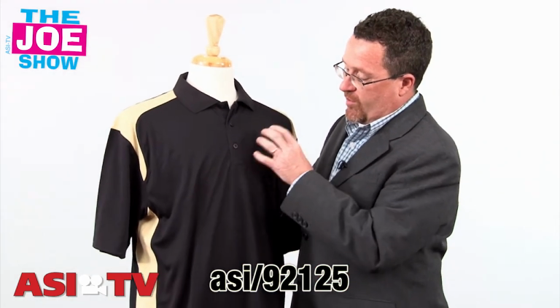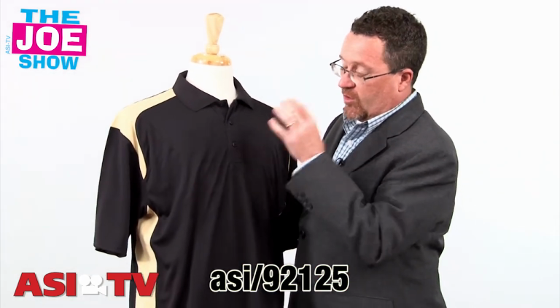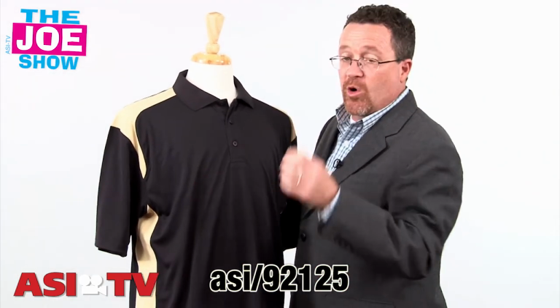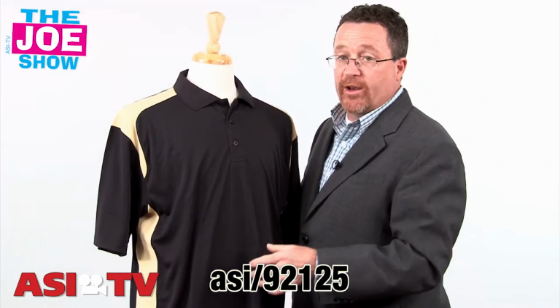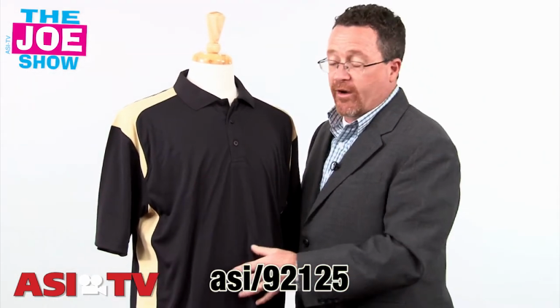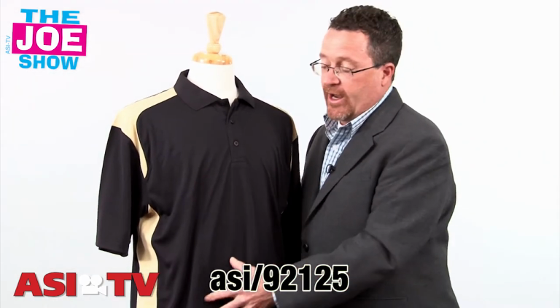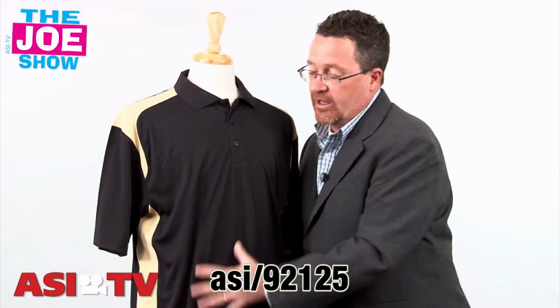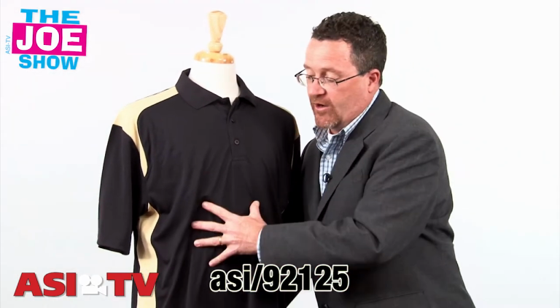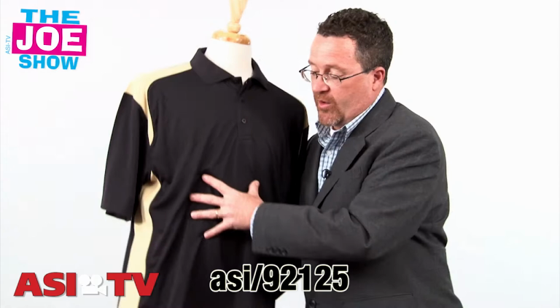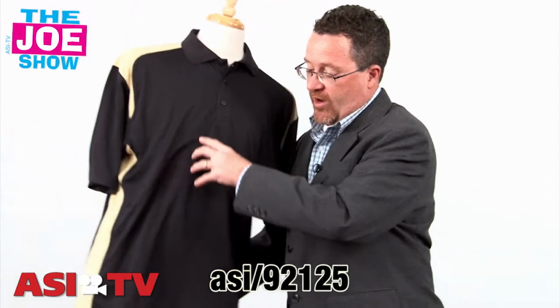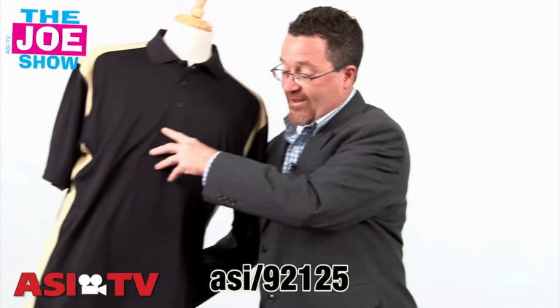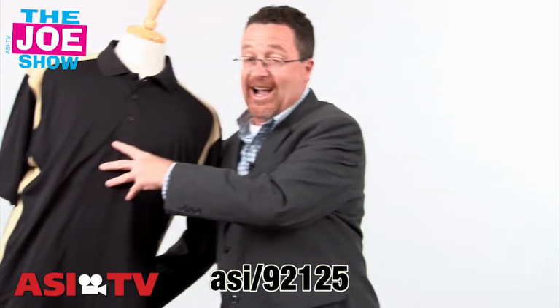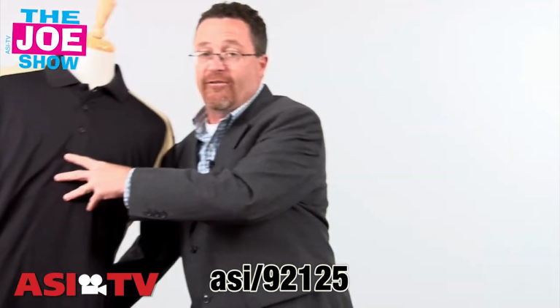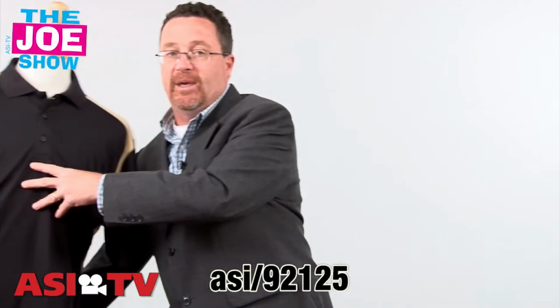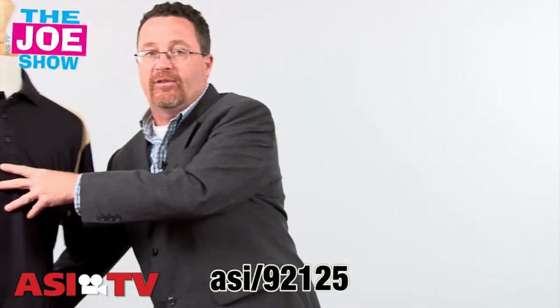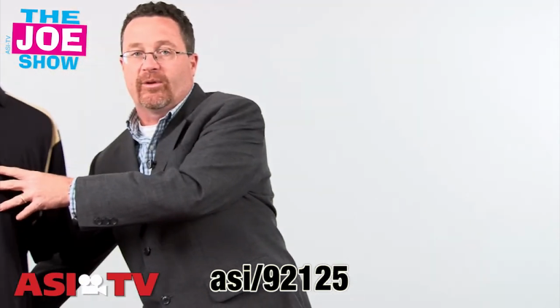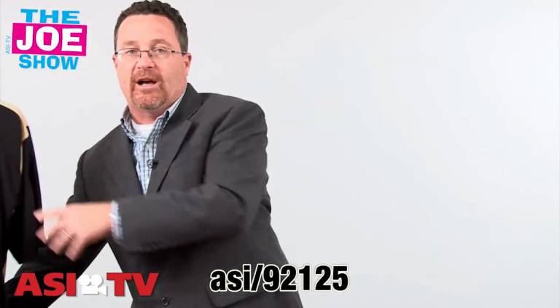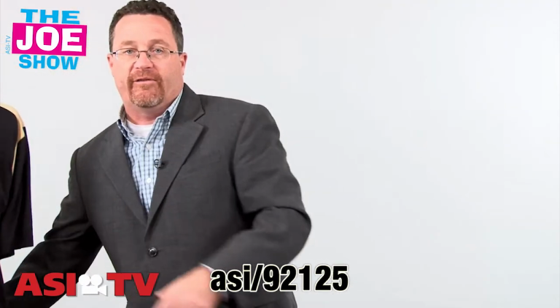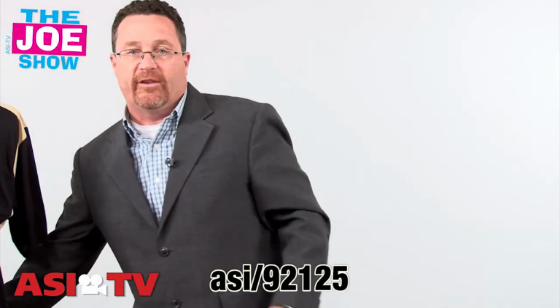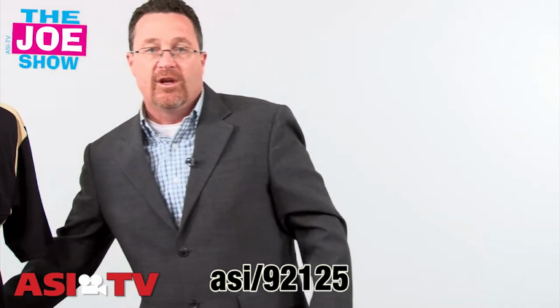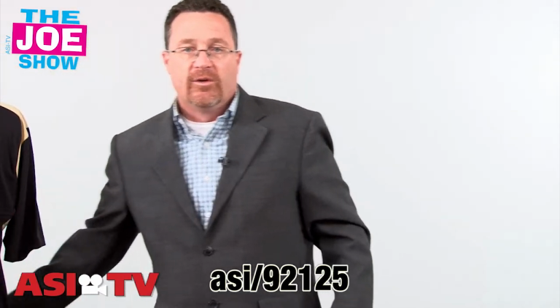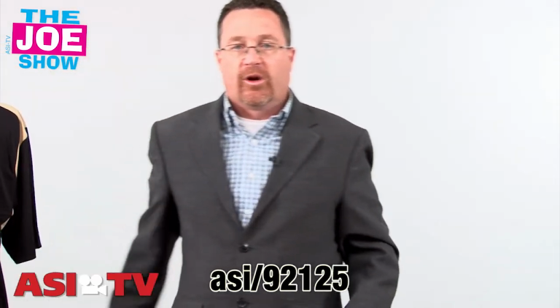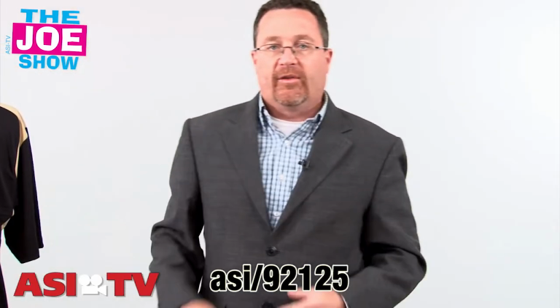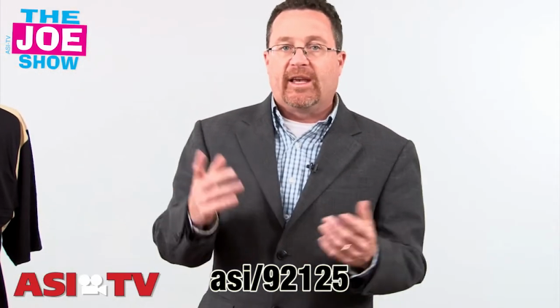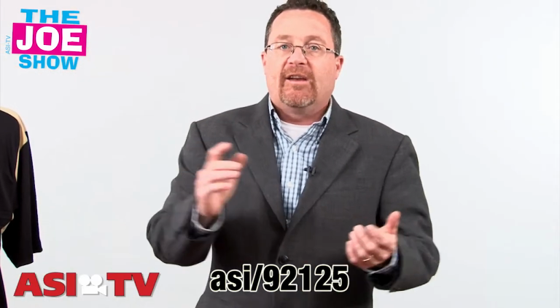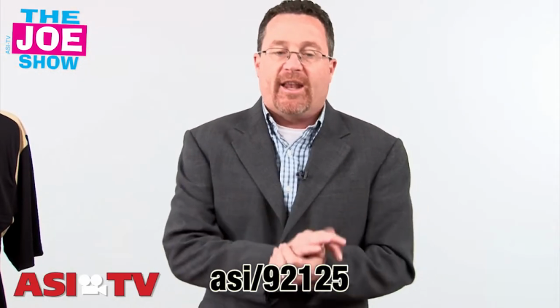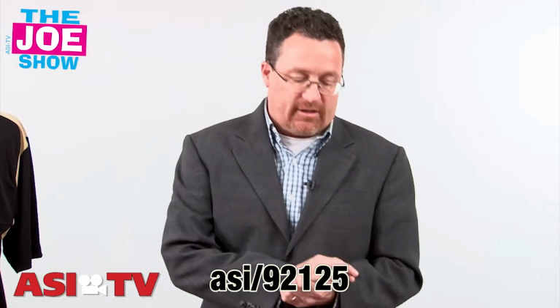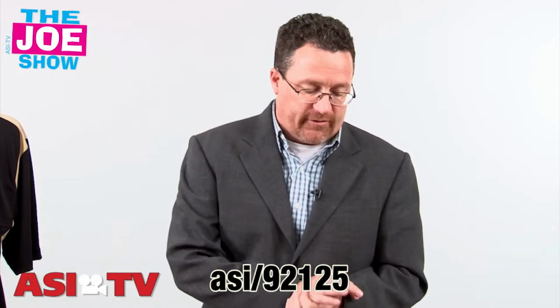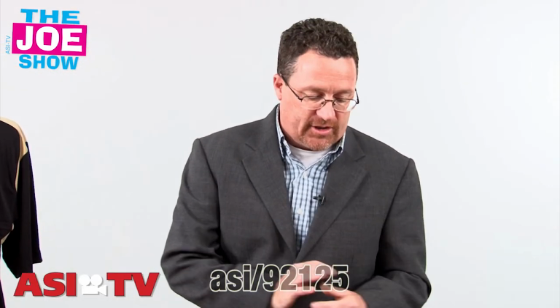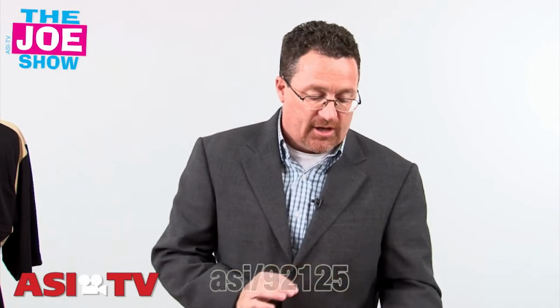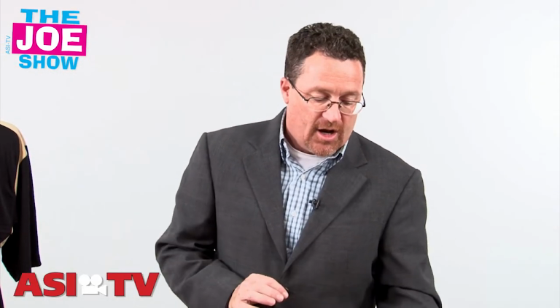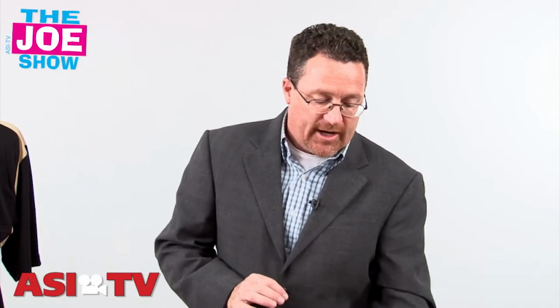You can put a logo right there. And if companies are having golf meets, golf events, or tournaments, they can give it out at the first tee.